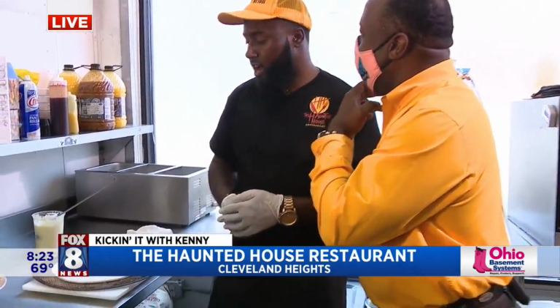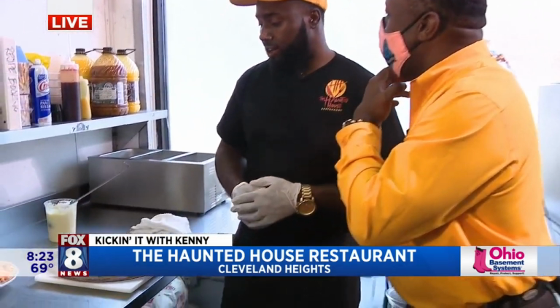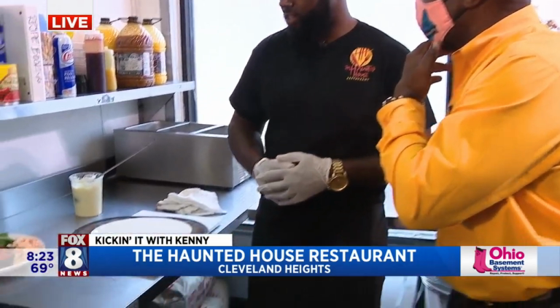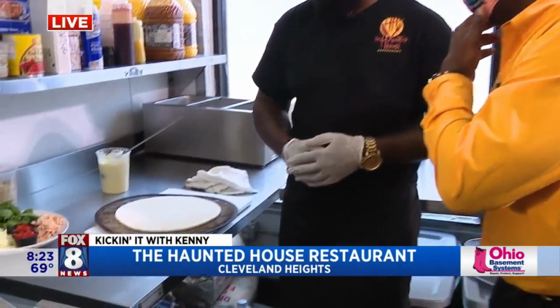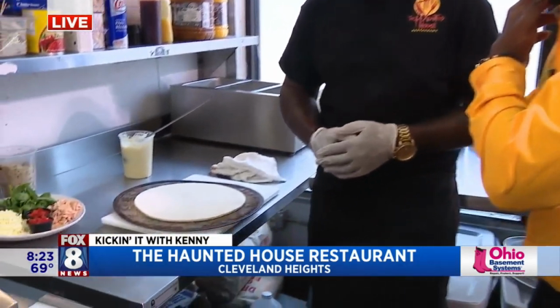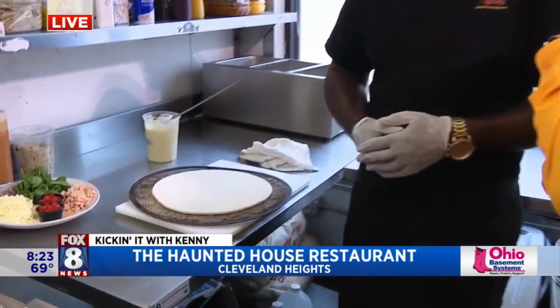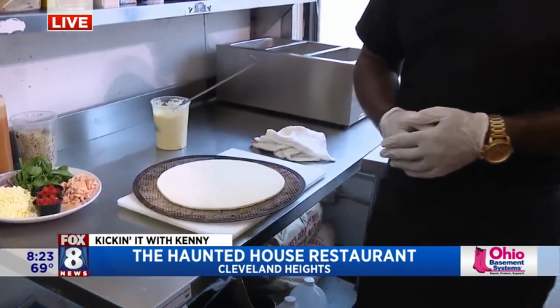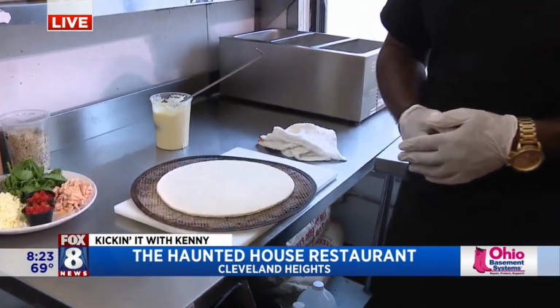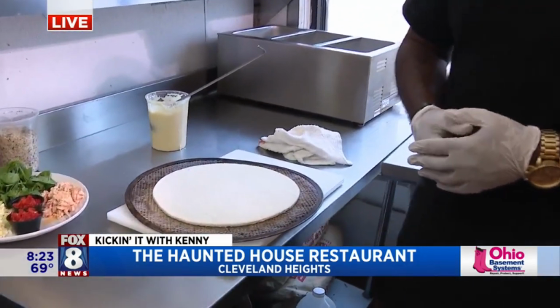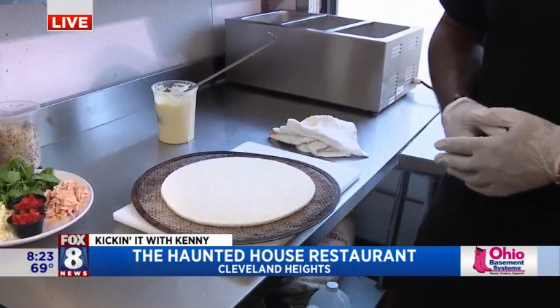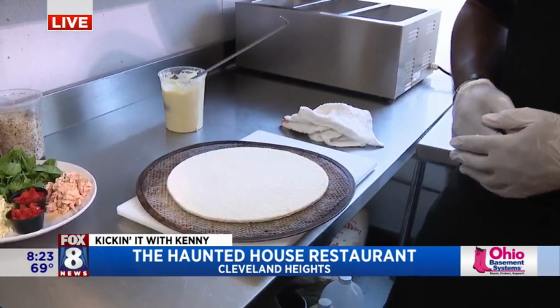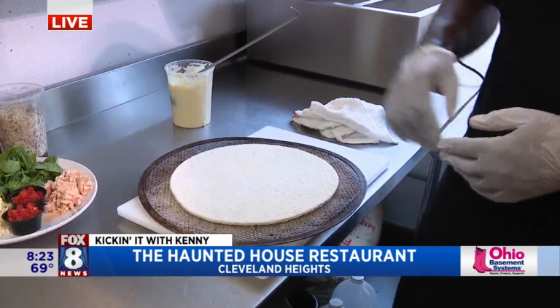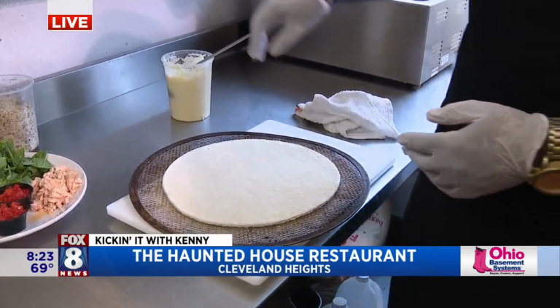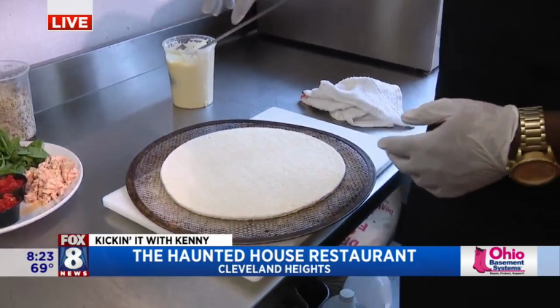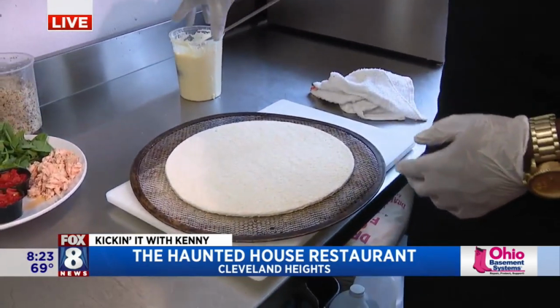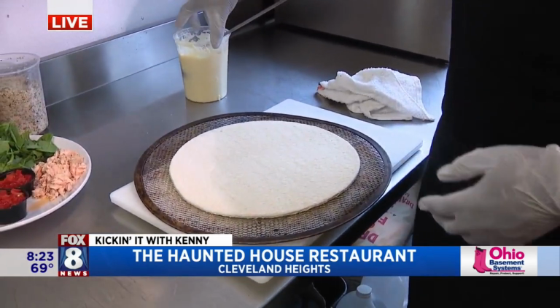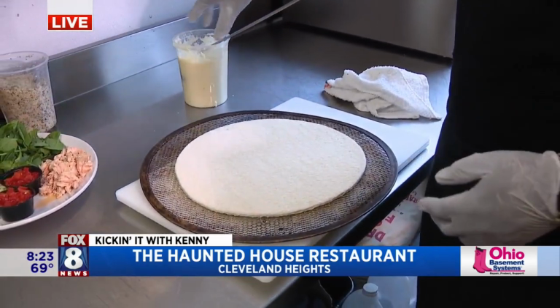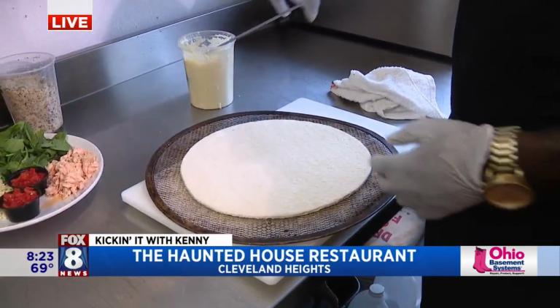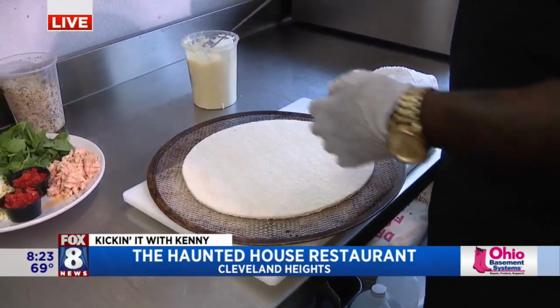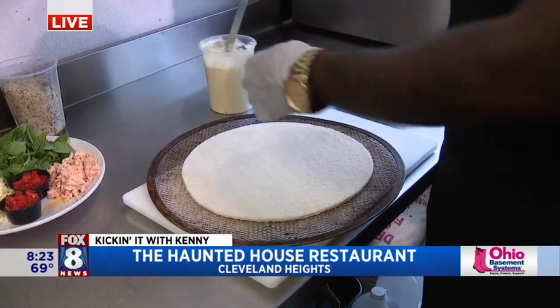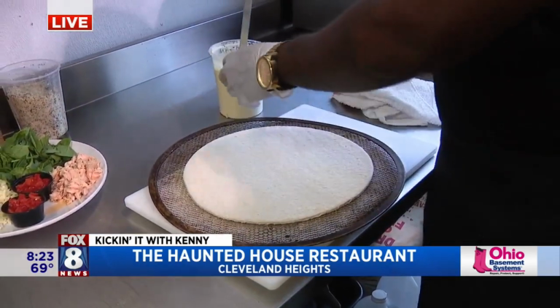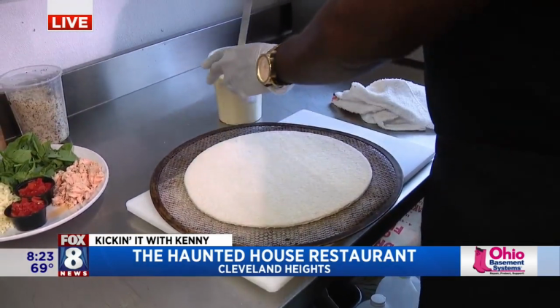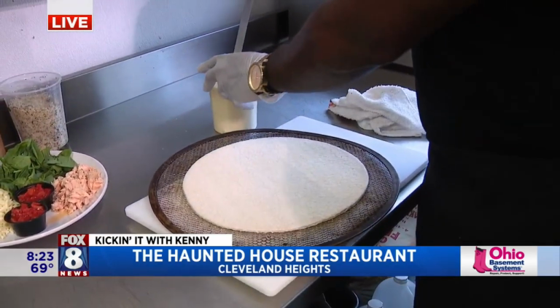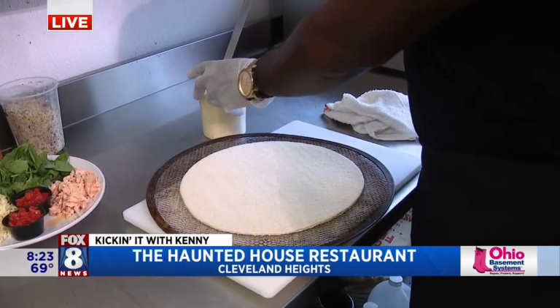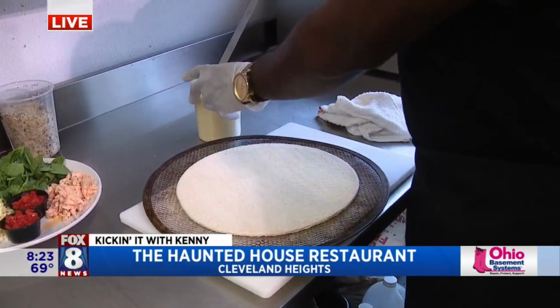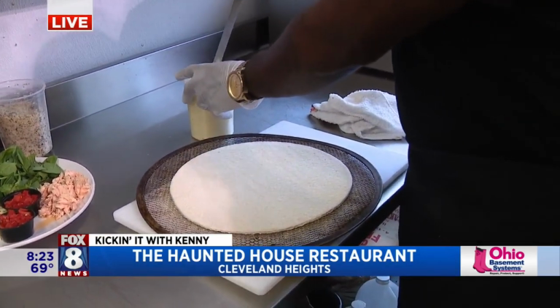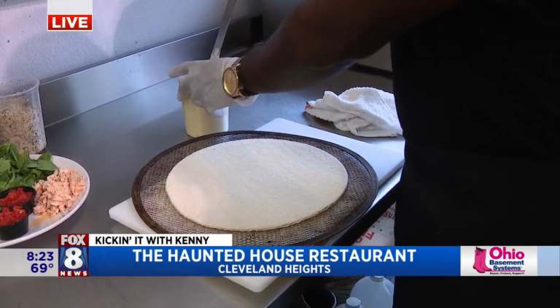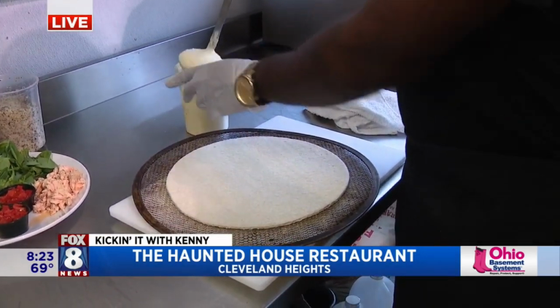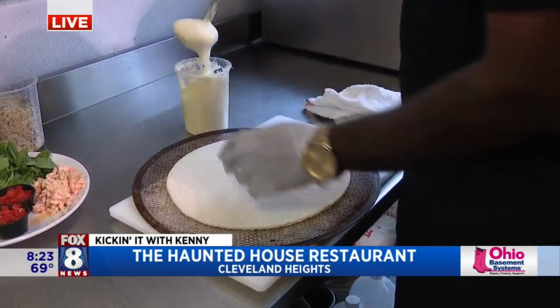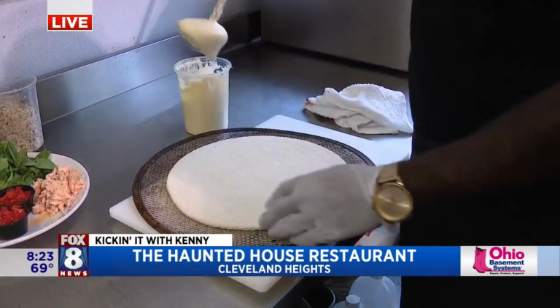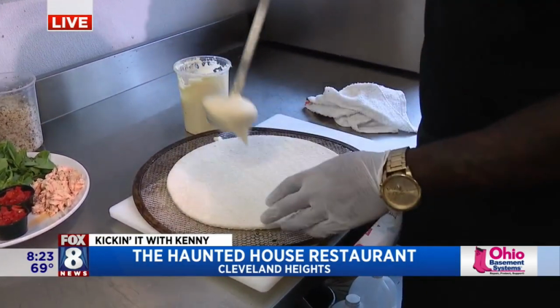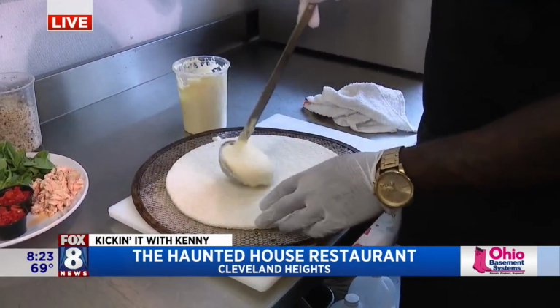Here I have the Jaws Pizza. The Jaws Pizza. So first, it's built with our marinade sauce.